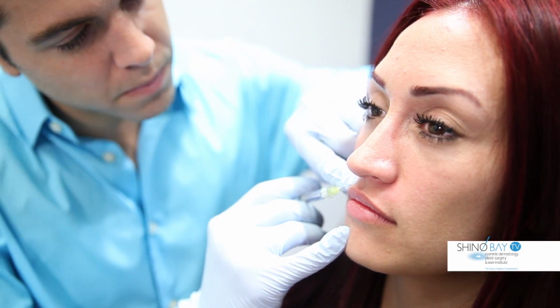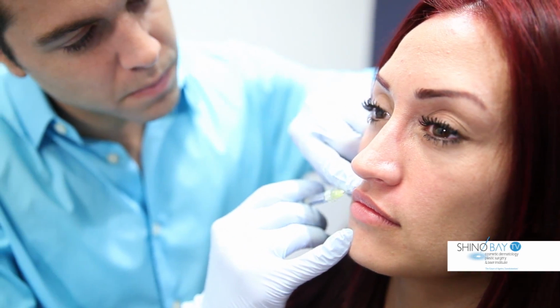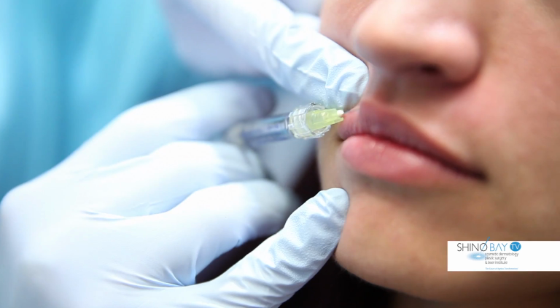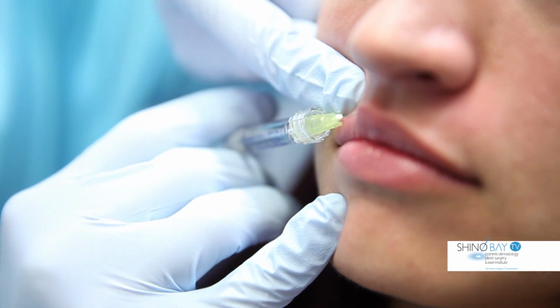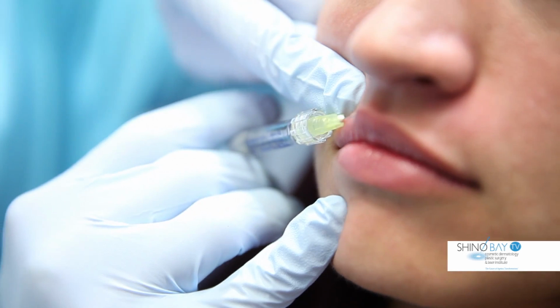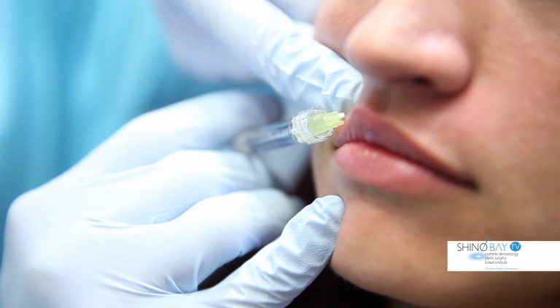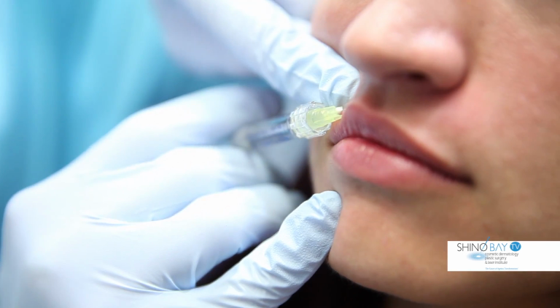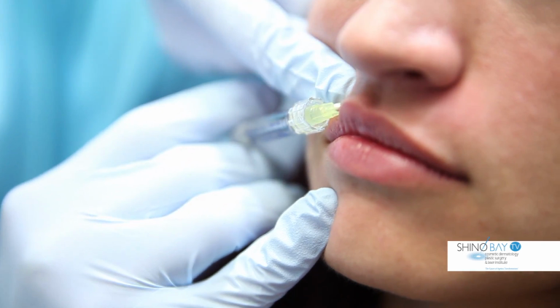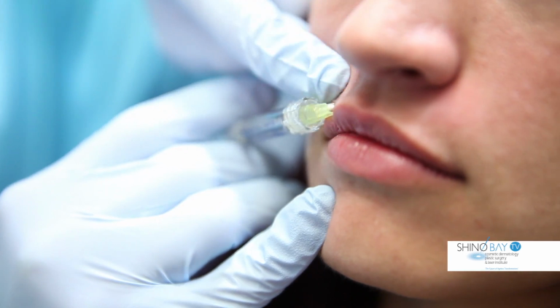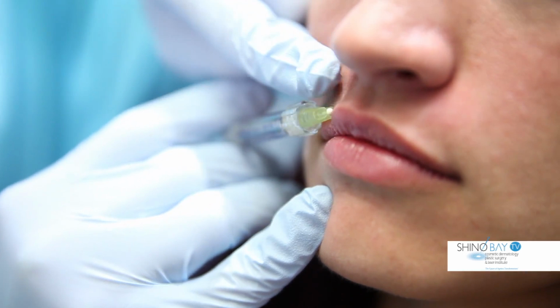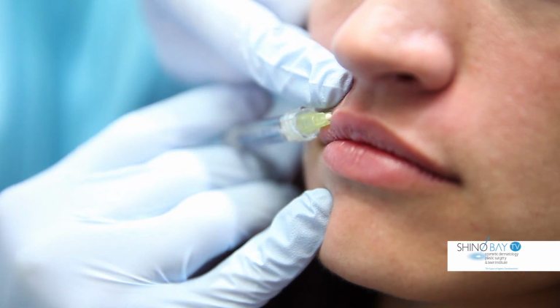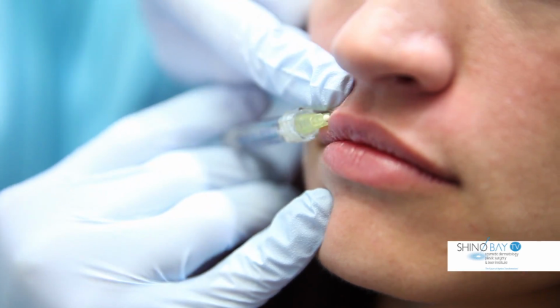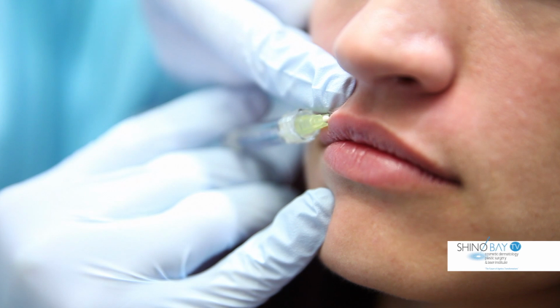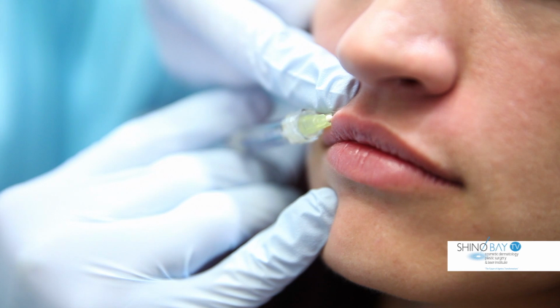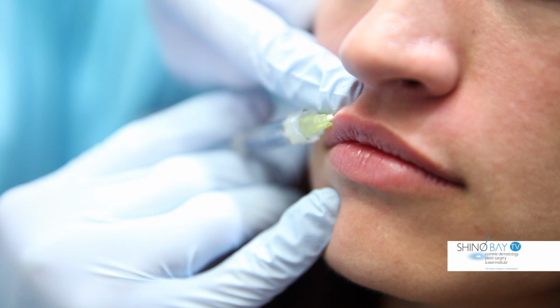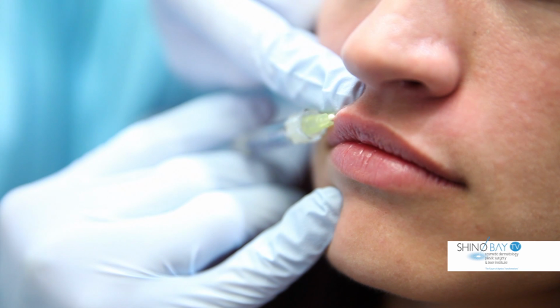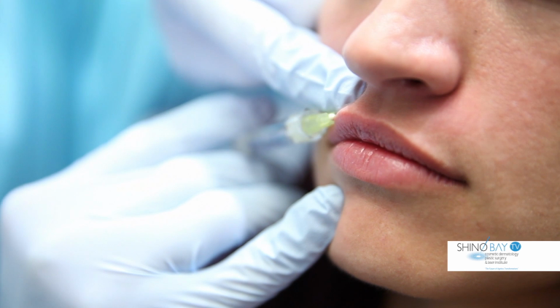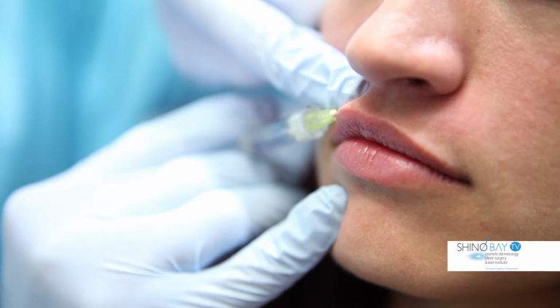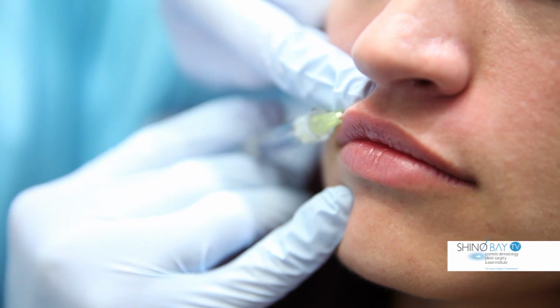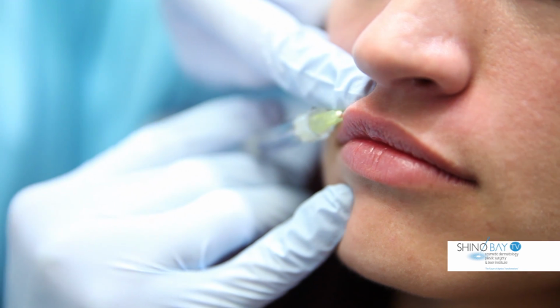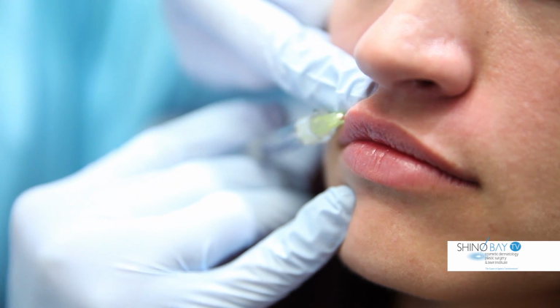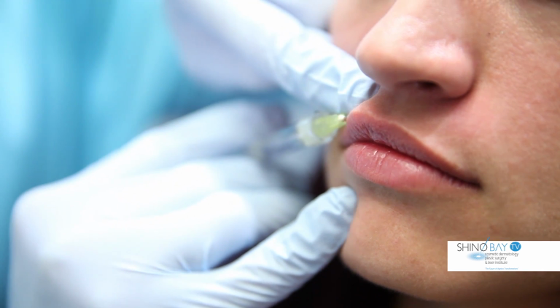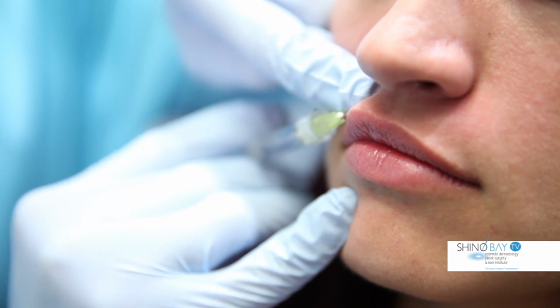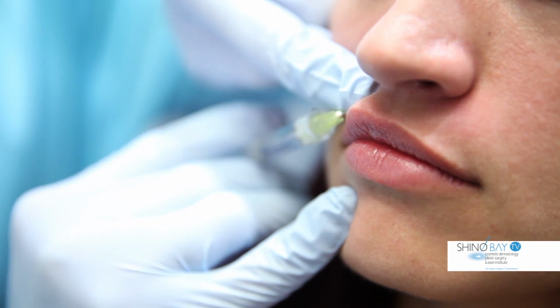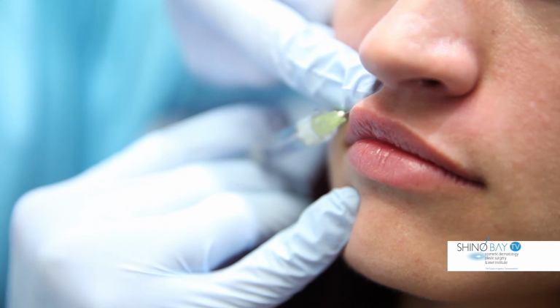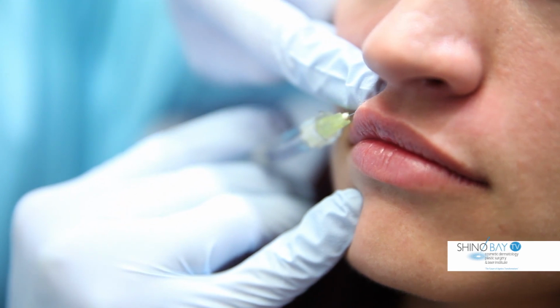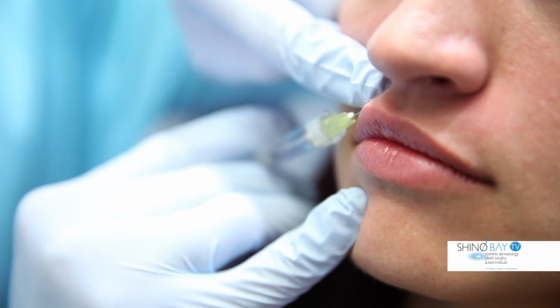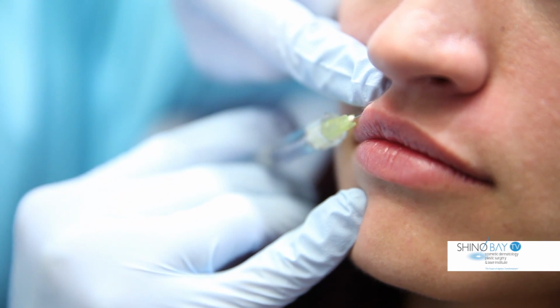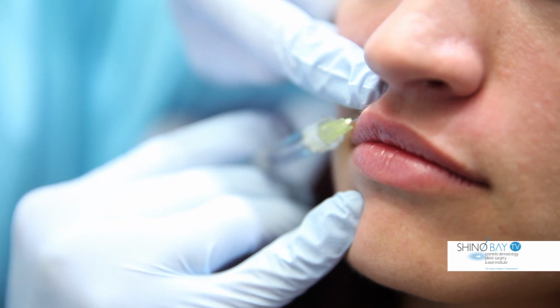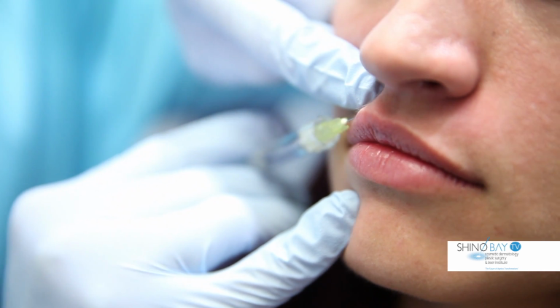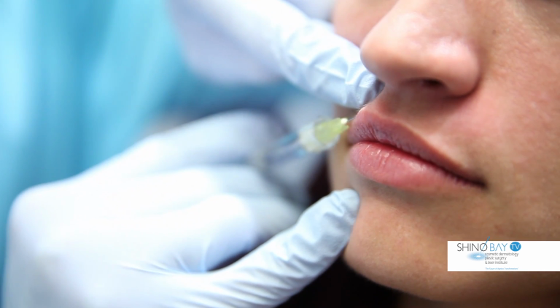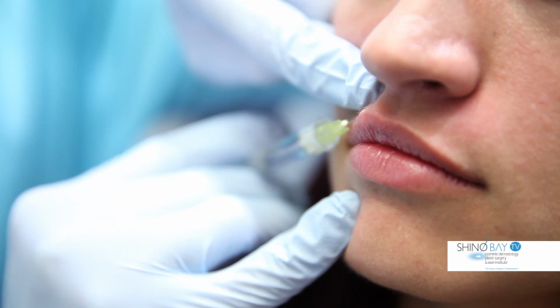It is FDA approved for use in both of these areas and is a great choice for anyone looking for fuller, more defined lips.